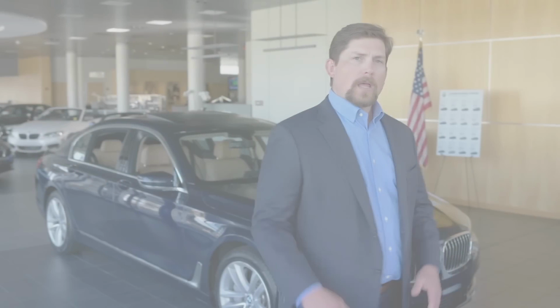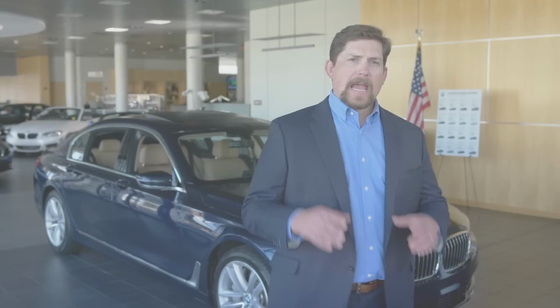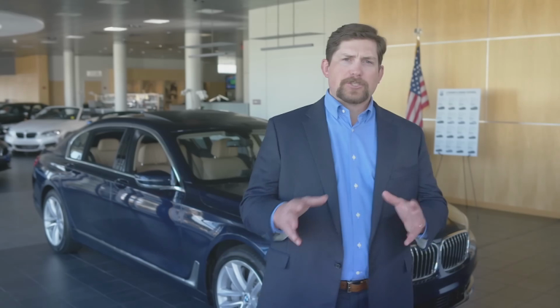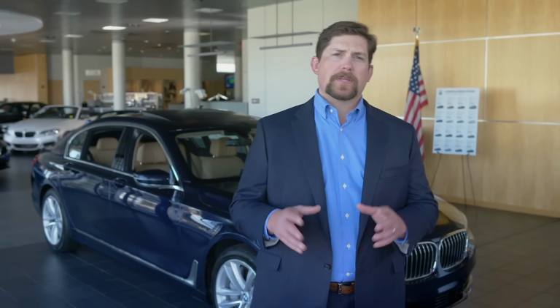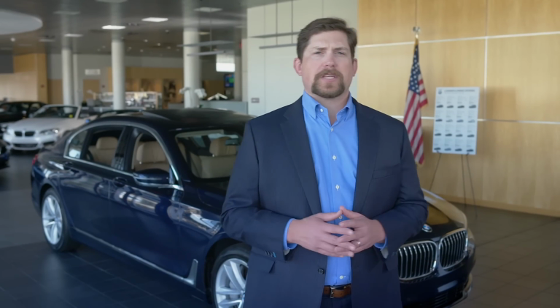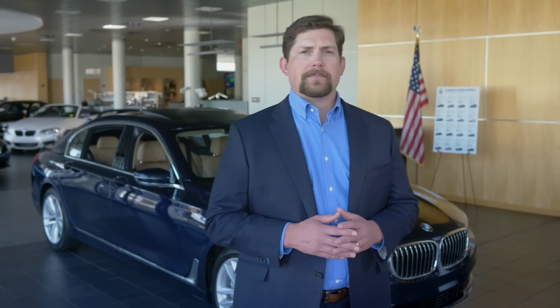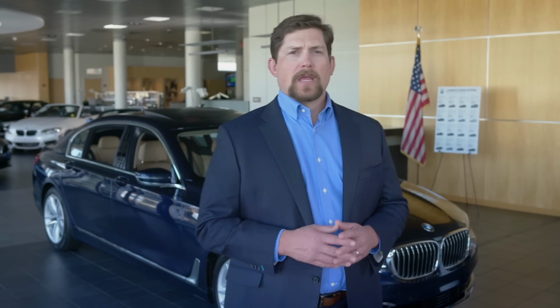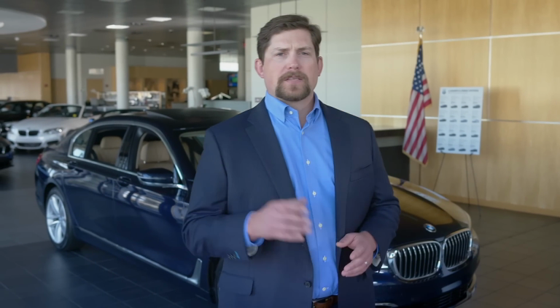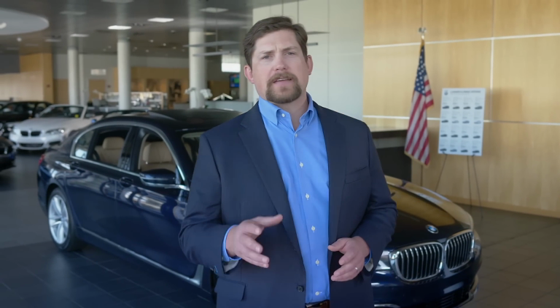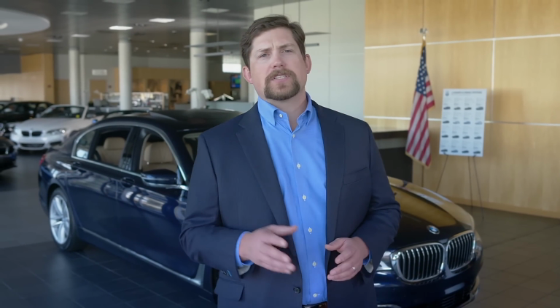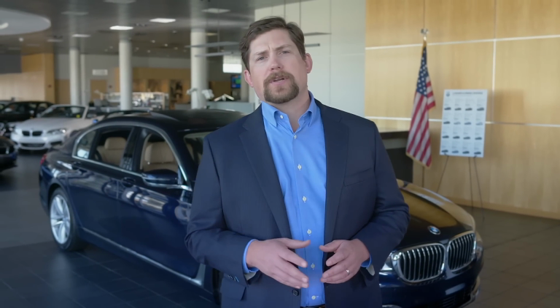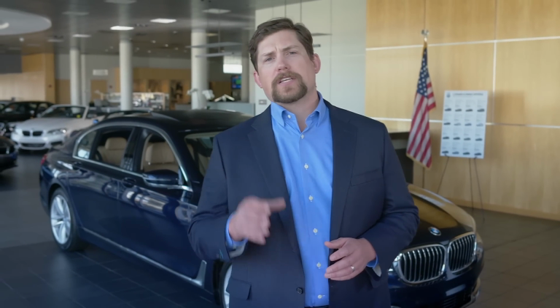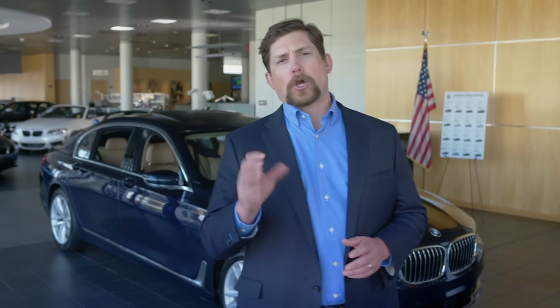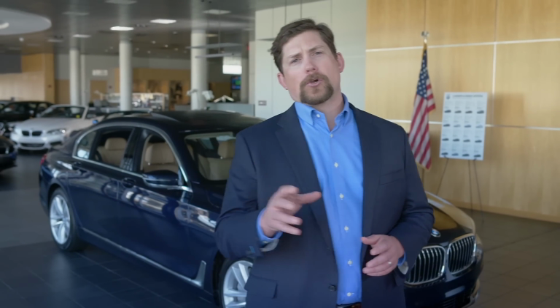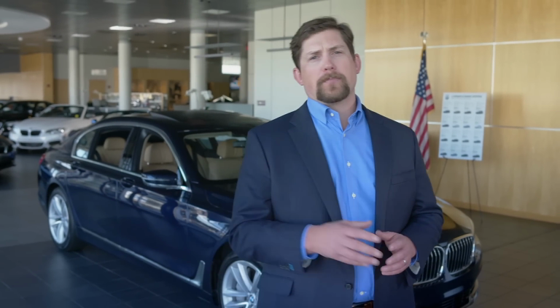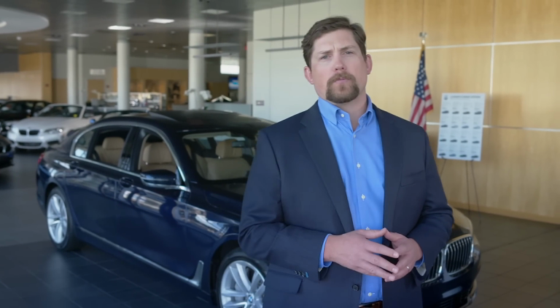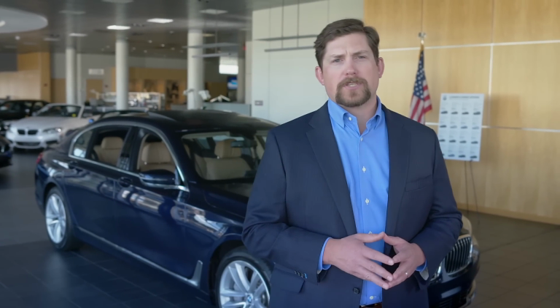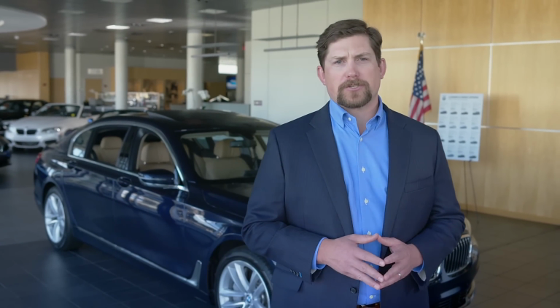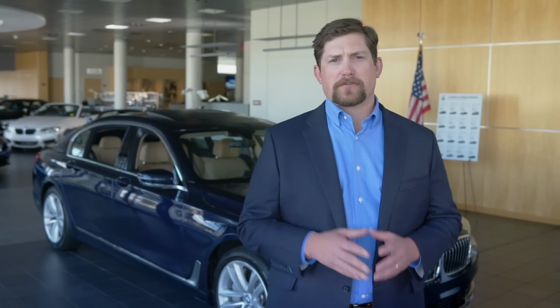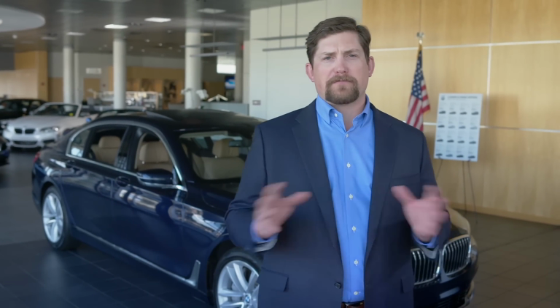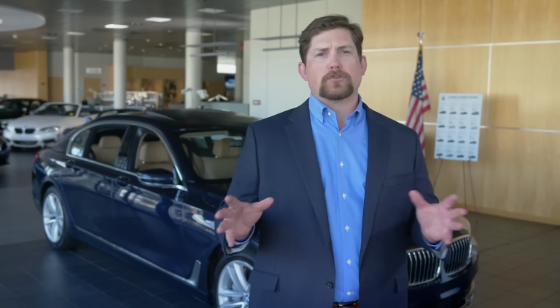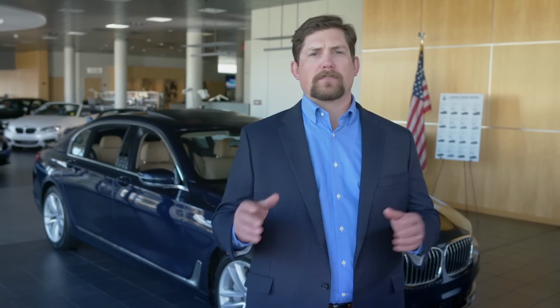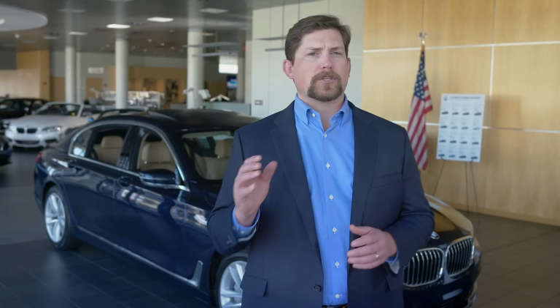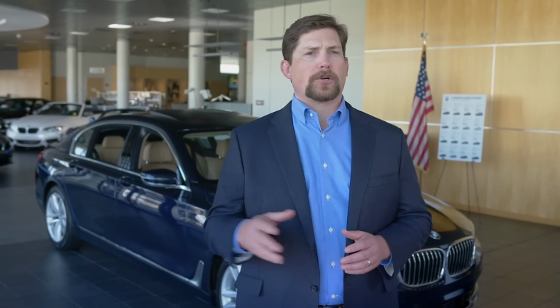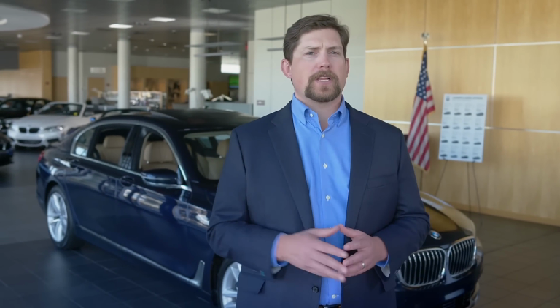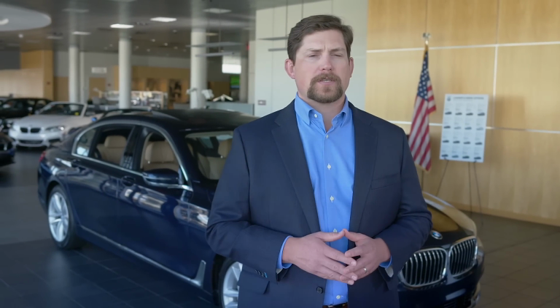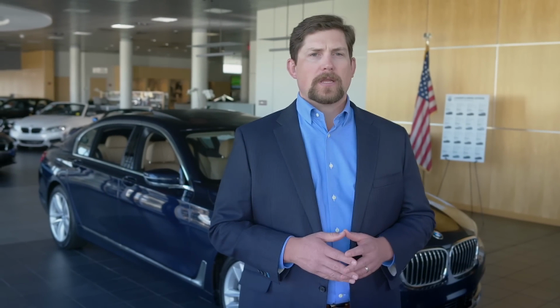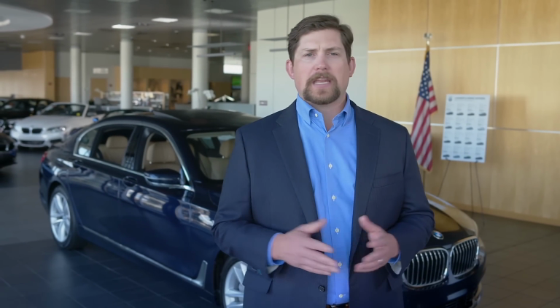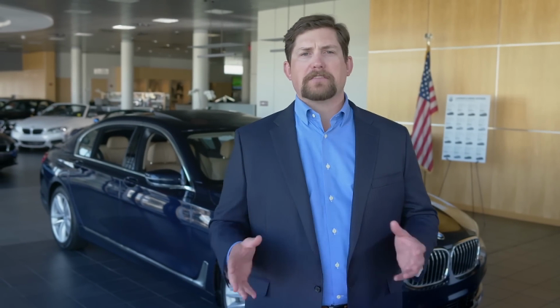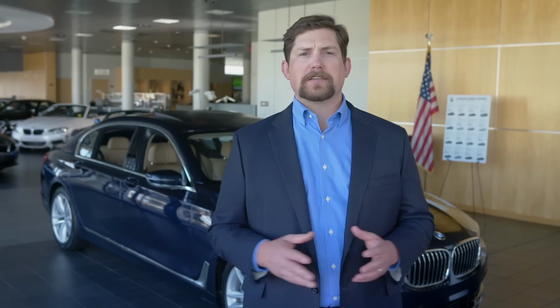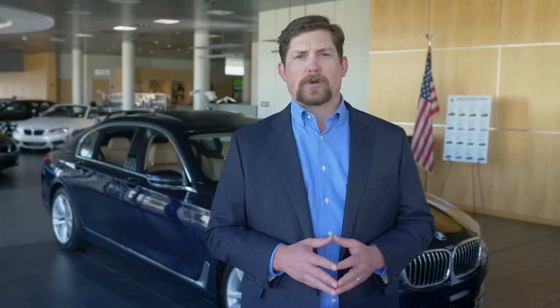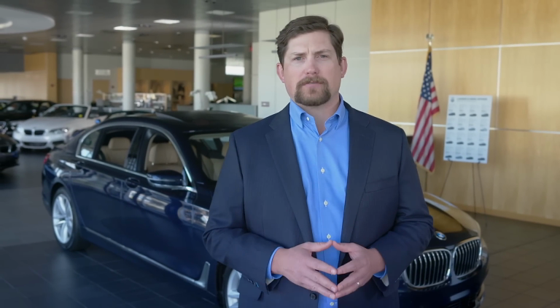As you can see, the 7 Series has earned the pole position for the future of luxurious and innovative travel.